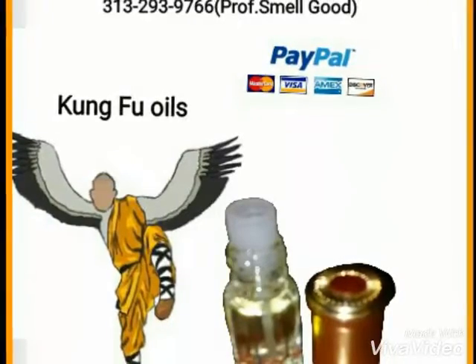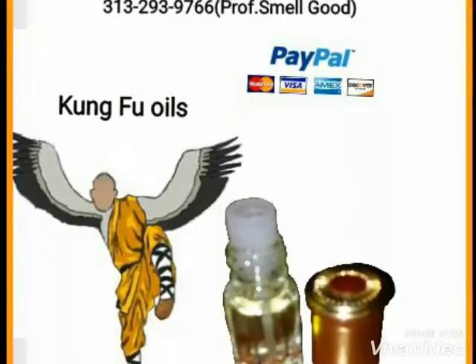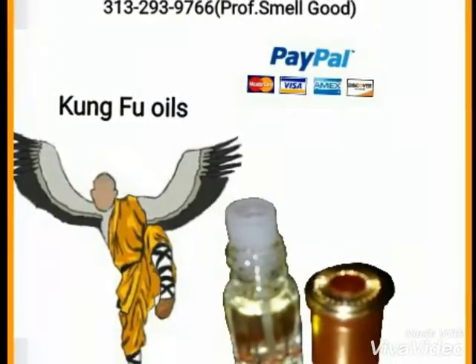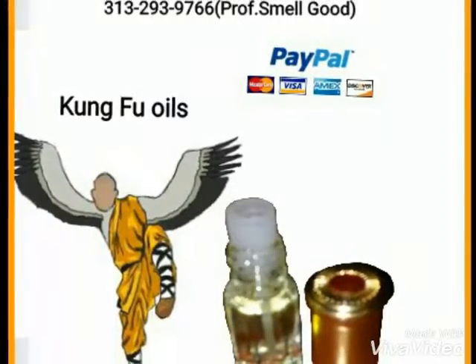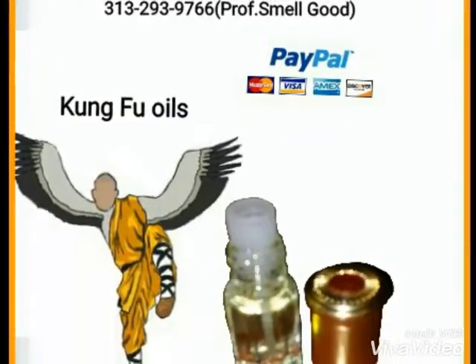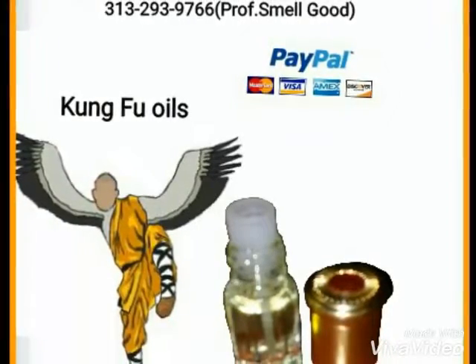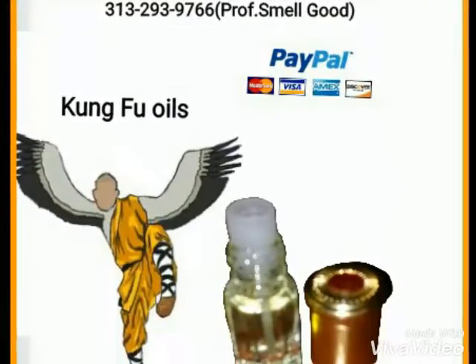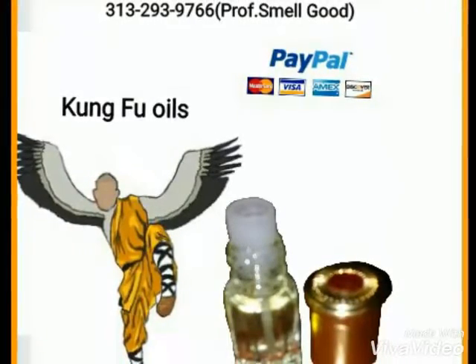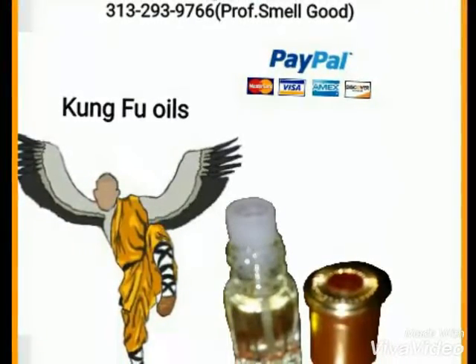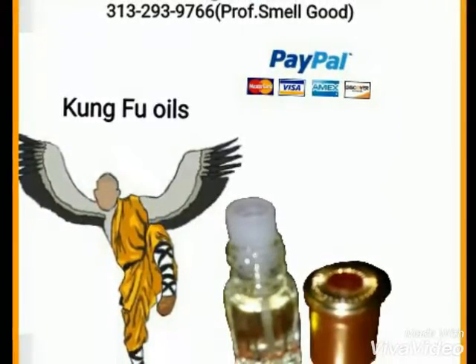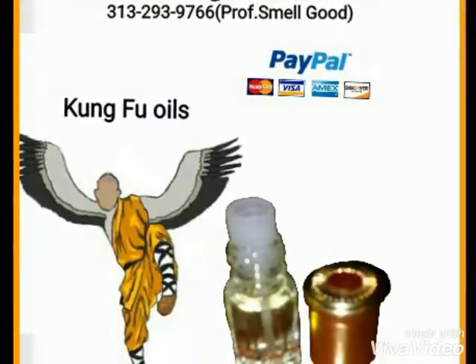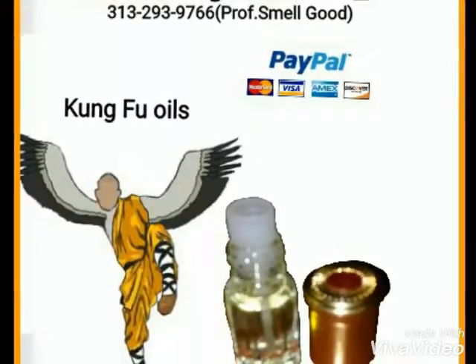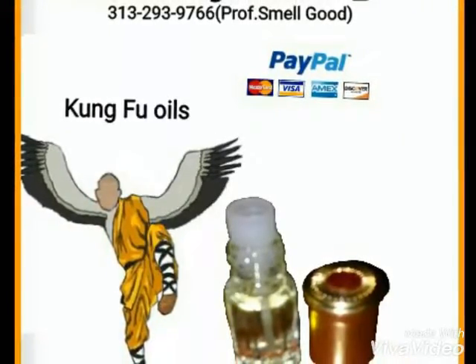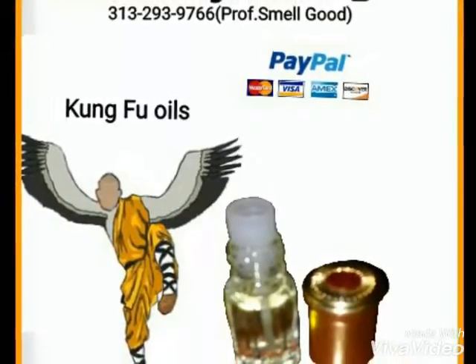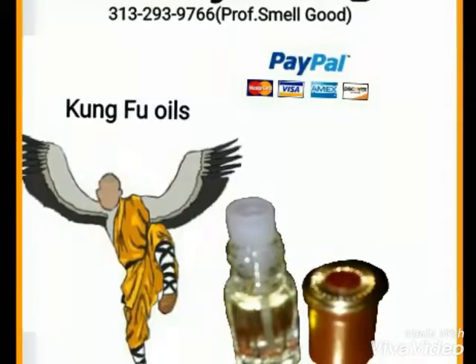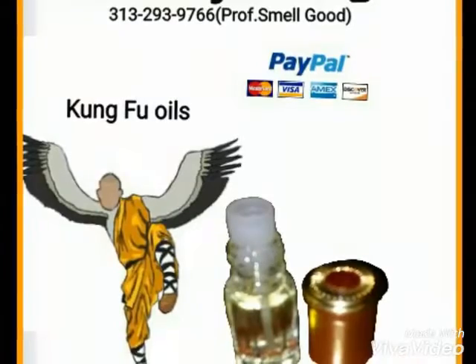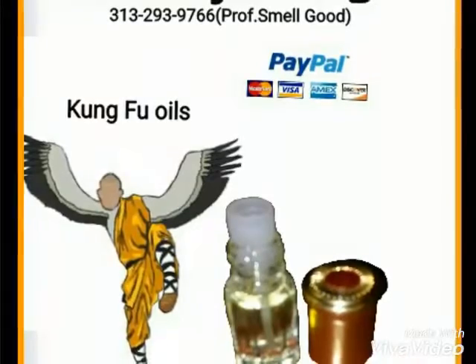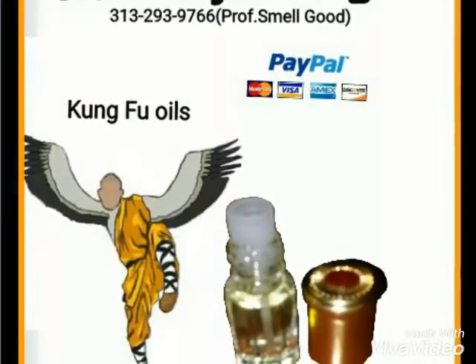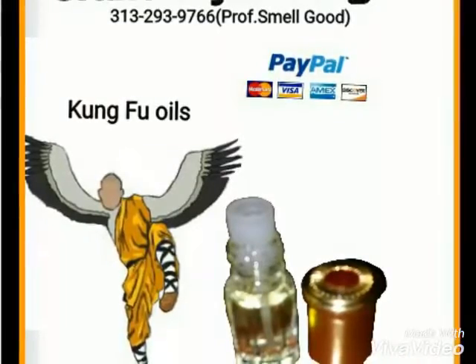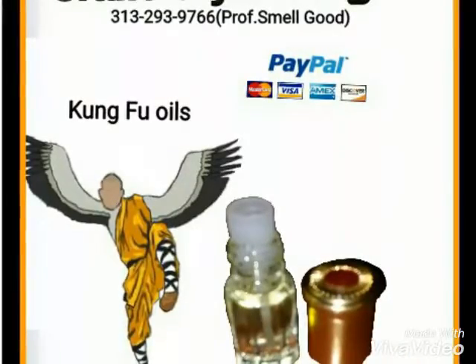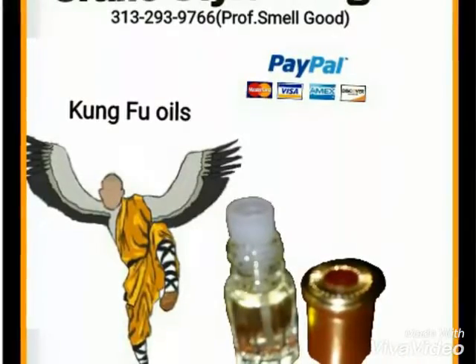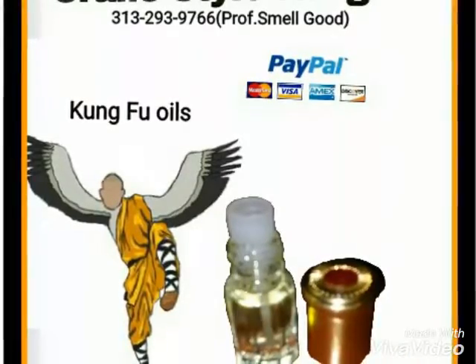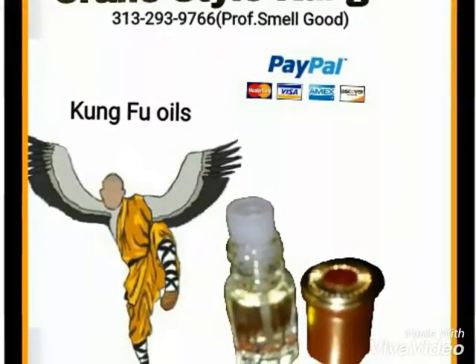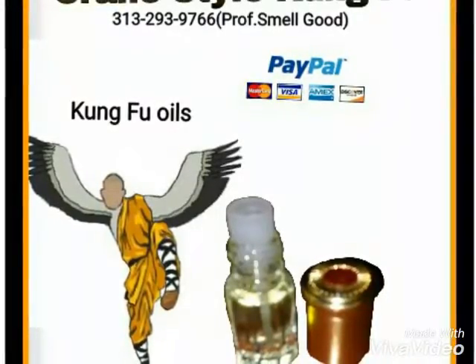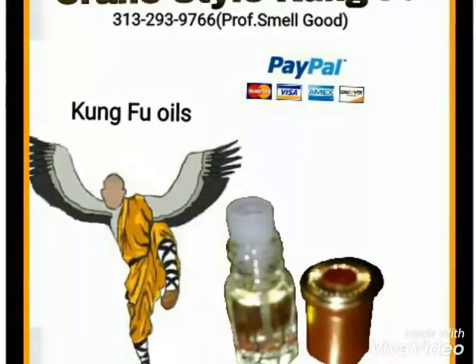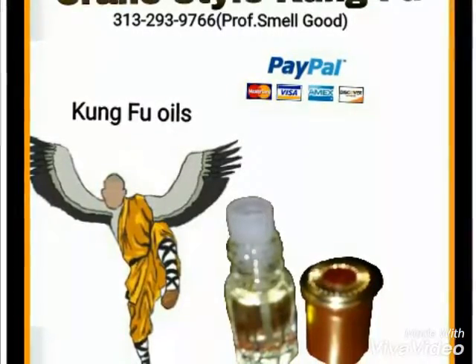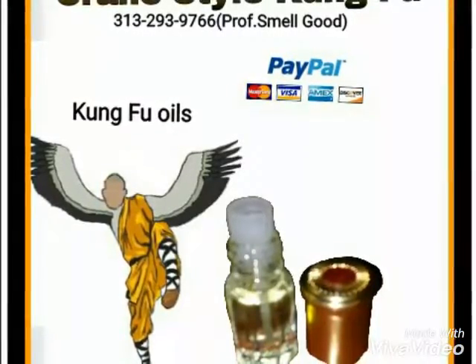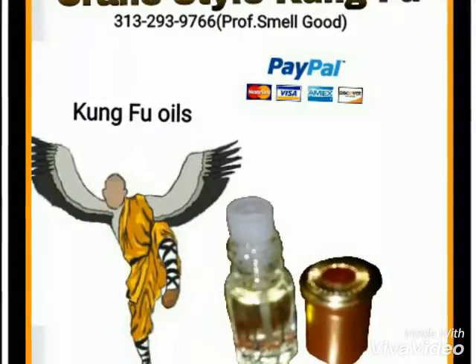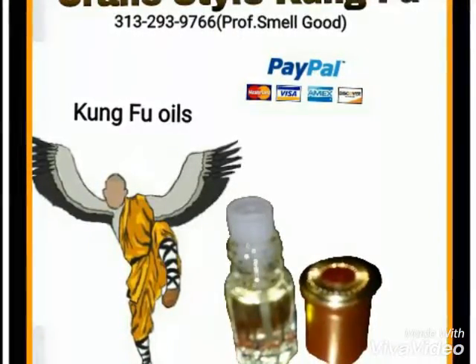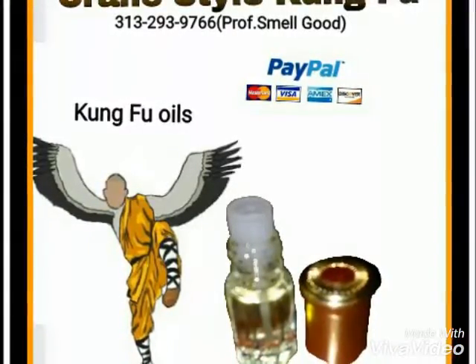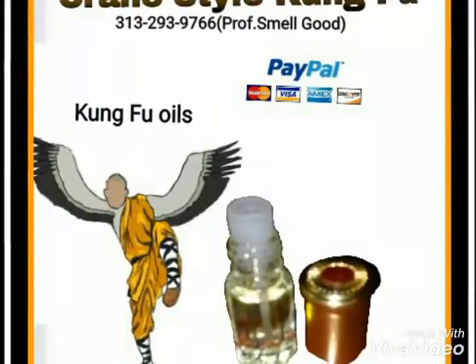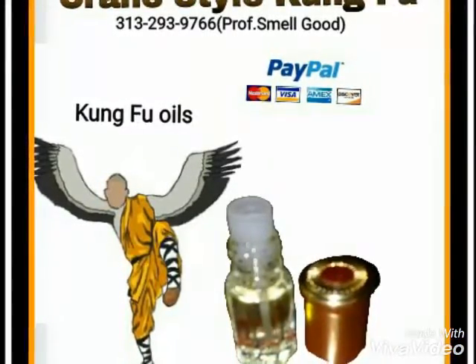Hello, how are you guys doing today? My name is Professor Smell Good, and welcome to Suna Aroma LLC, where I'm pretty much advertising my product.